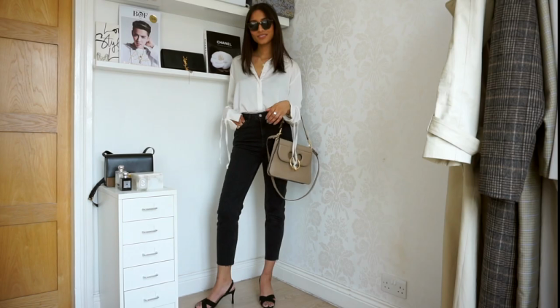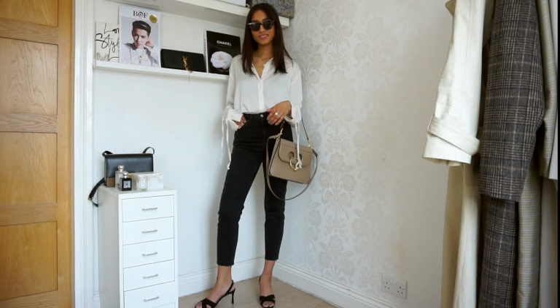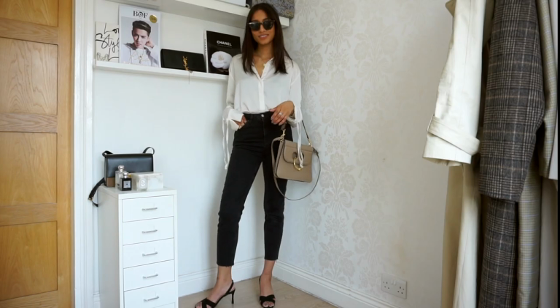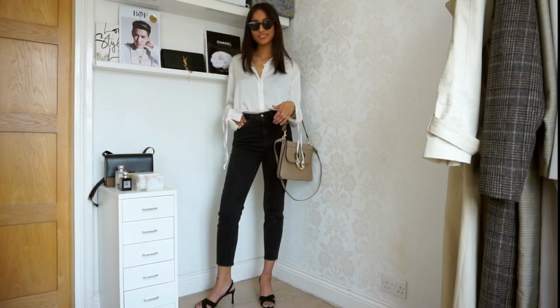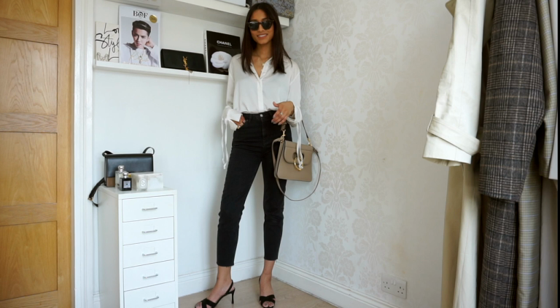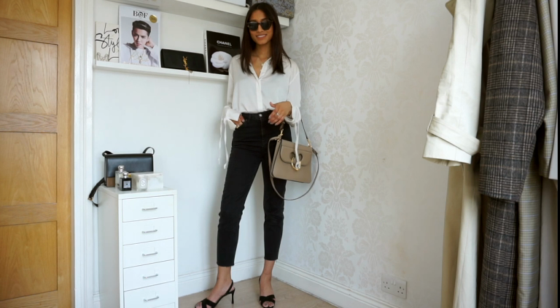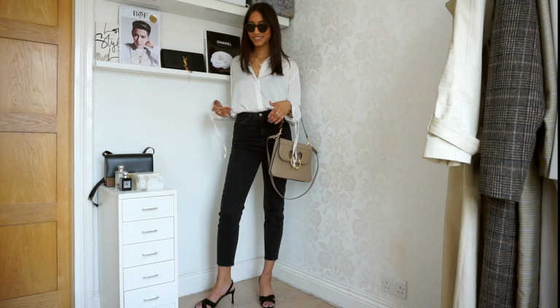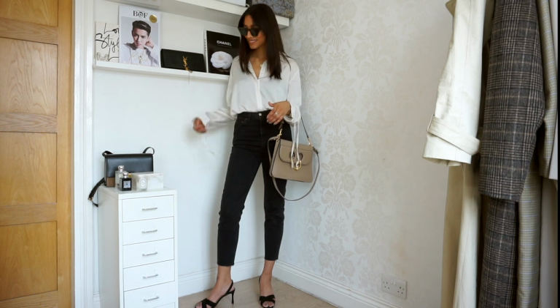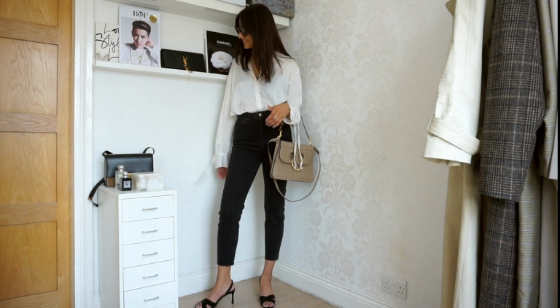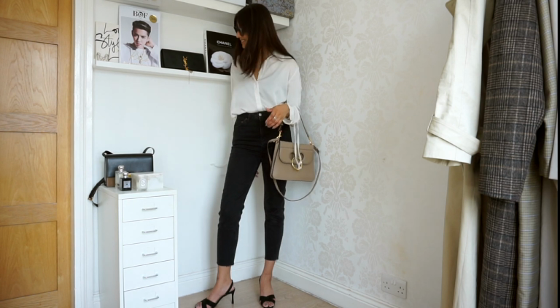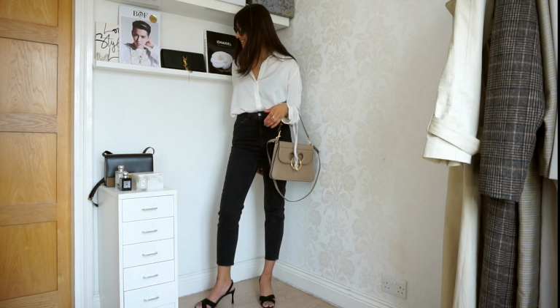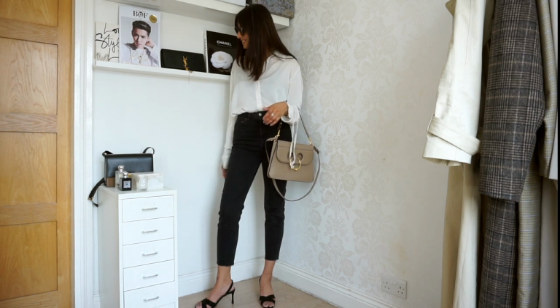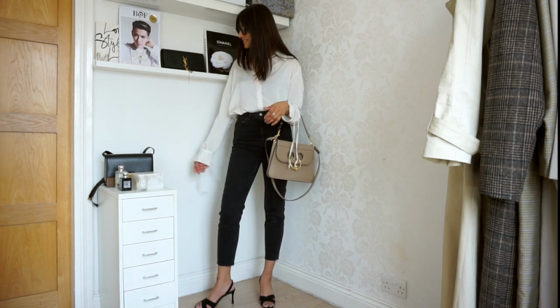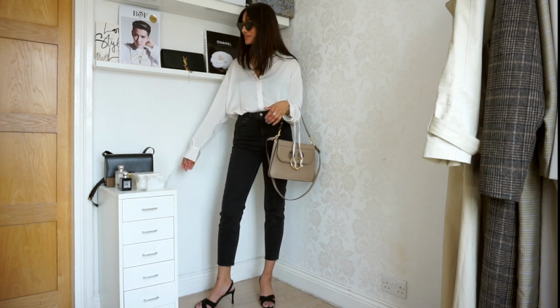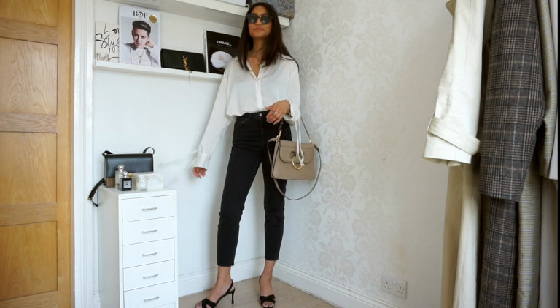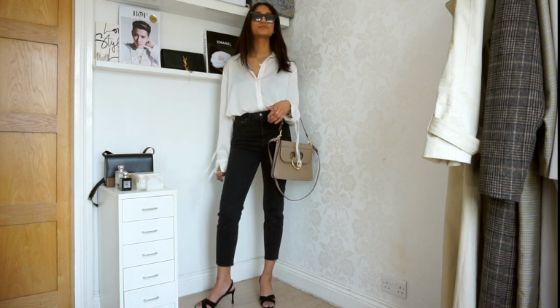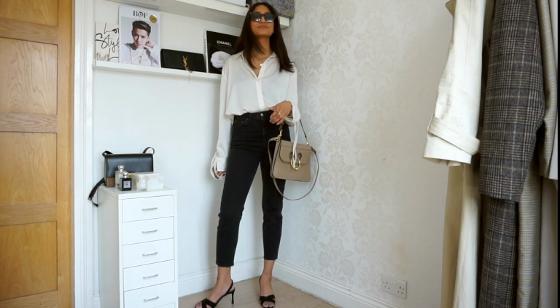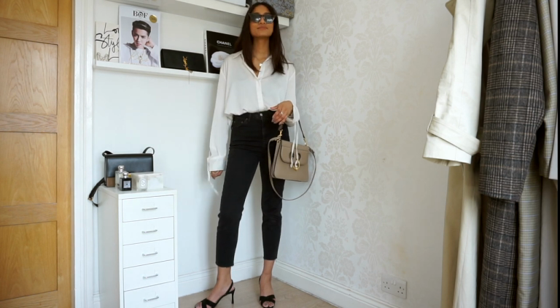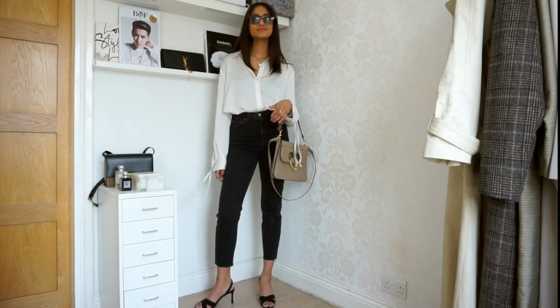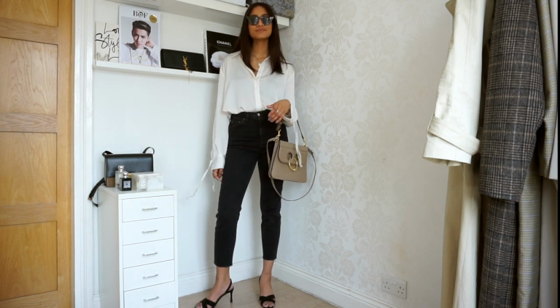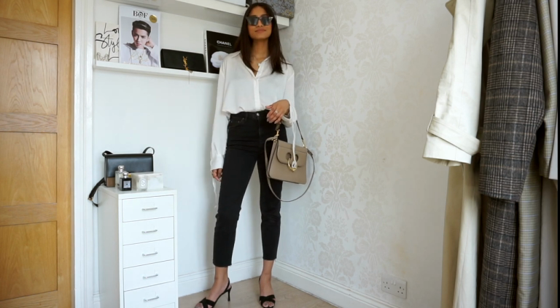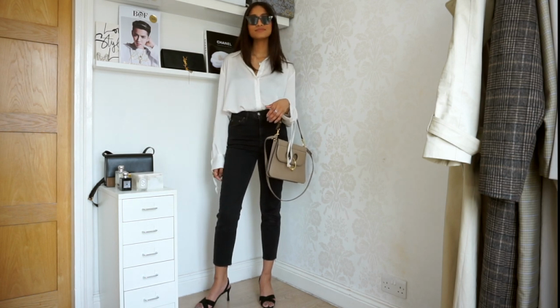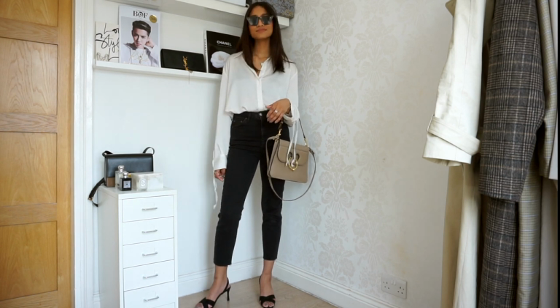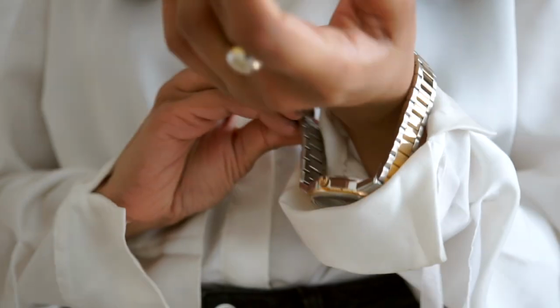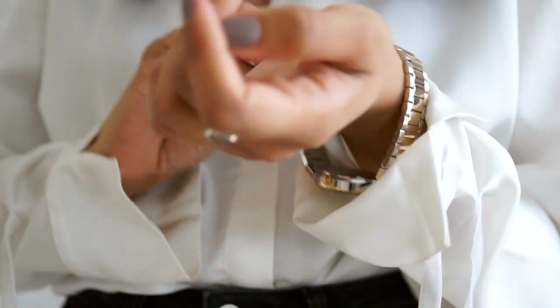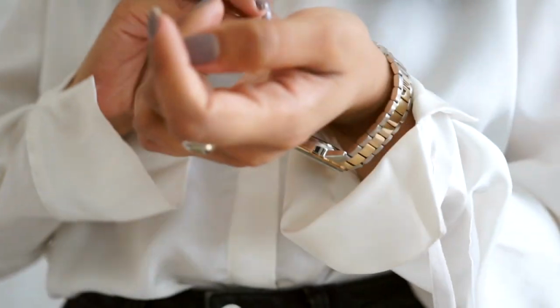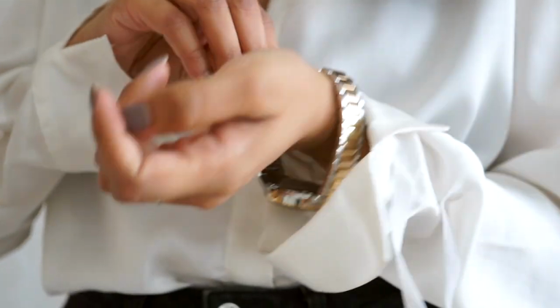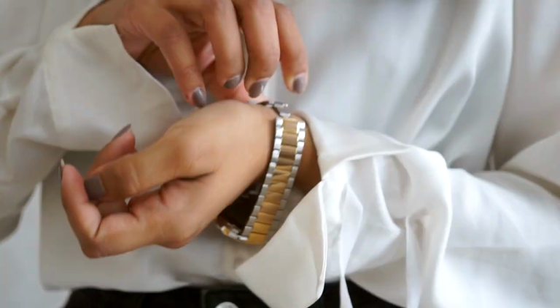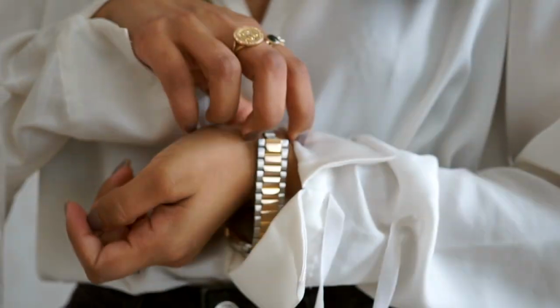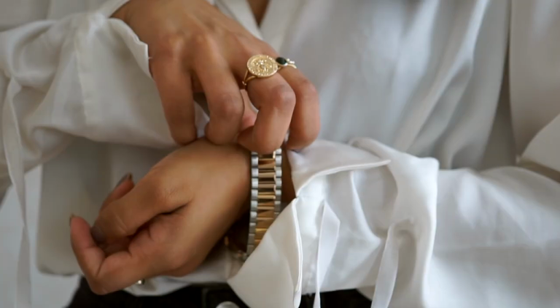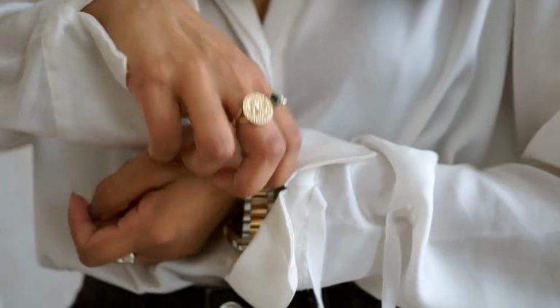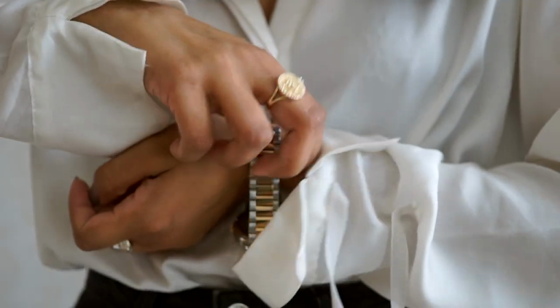Yes, I am wearing the same shirt twice in a week, but it really is just my favourite shirt right now.